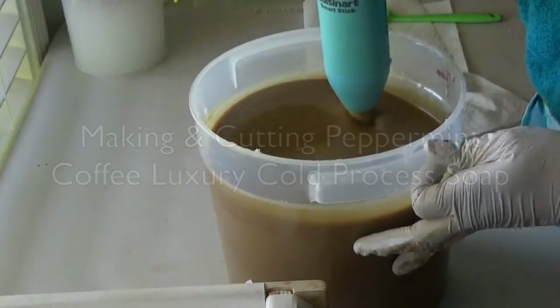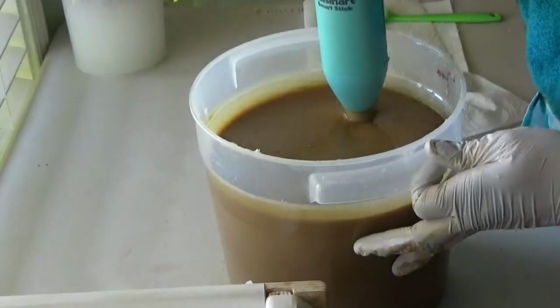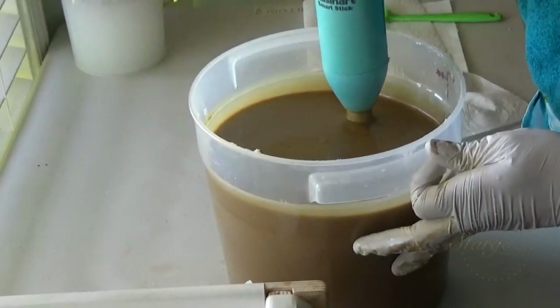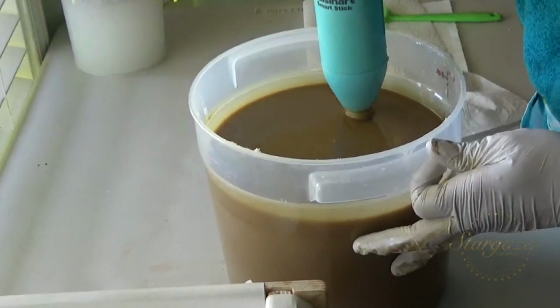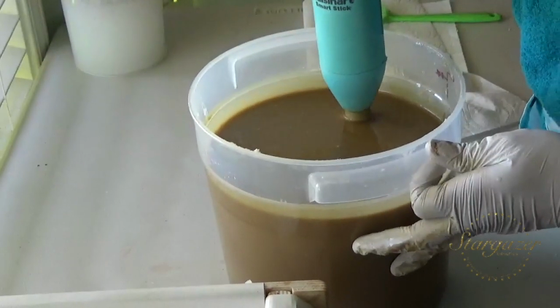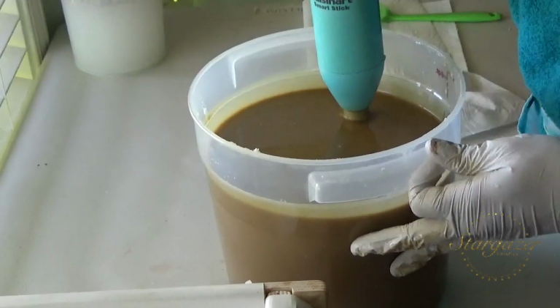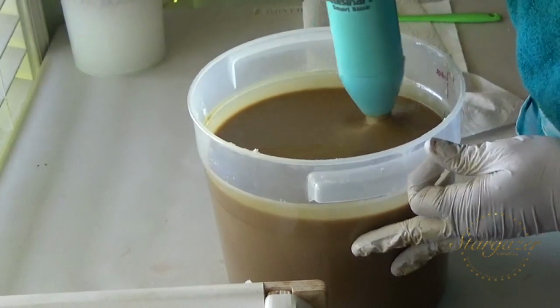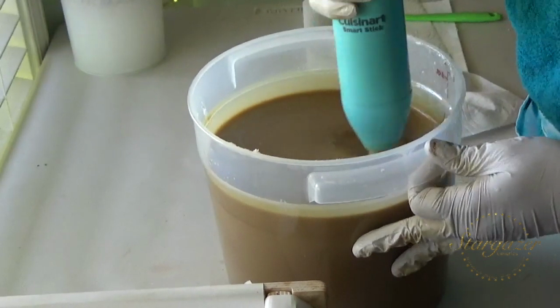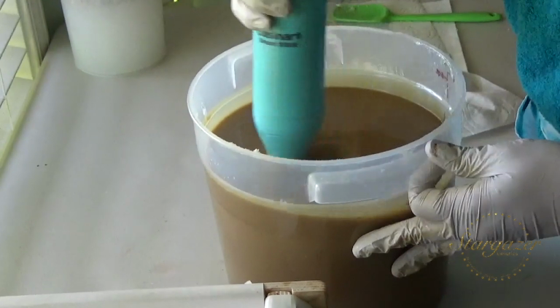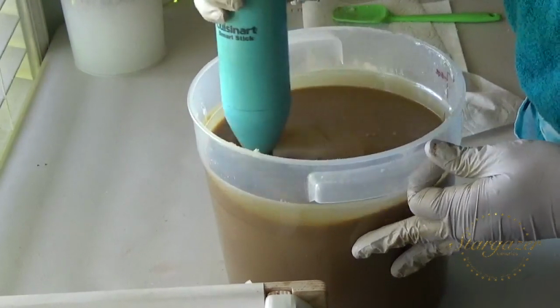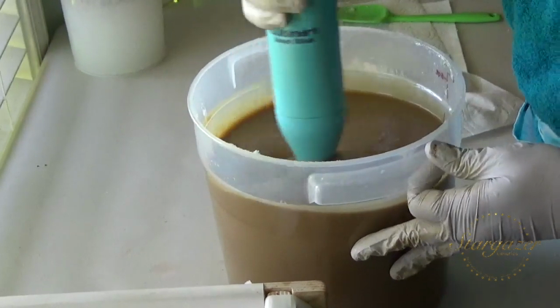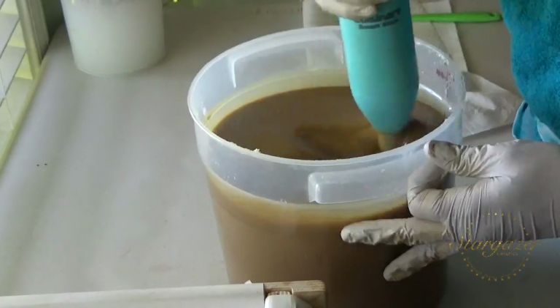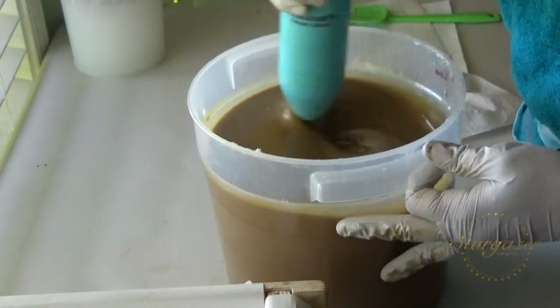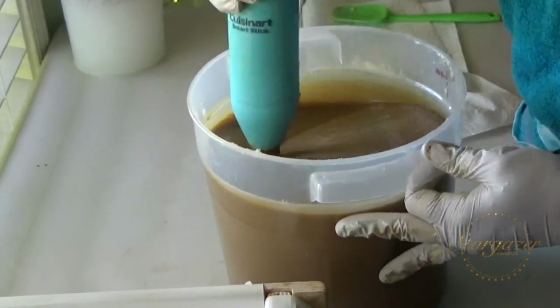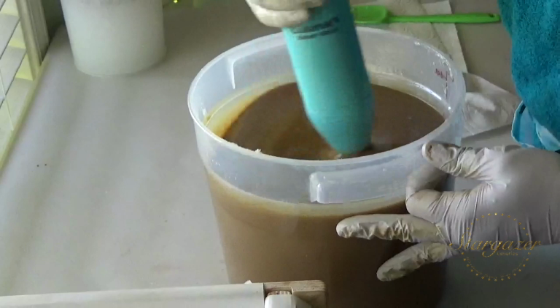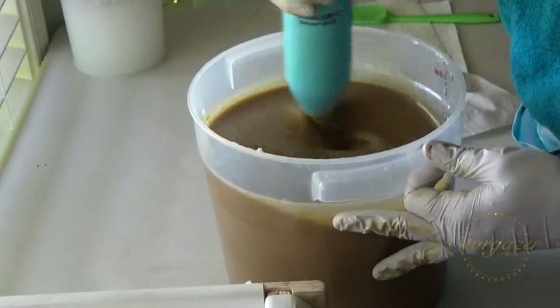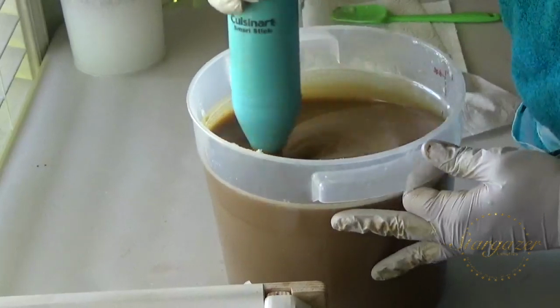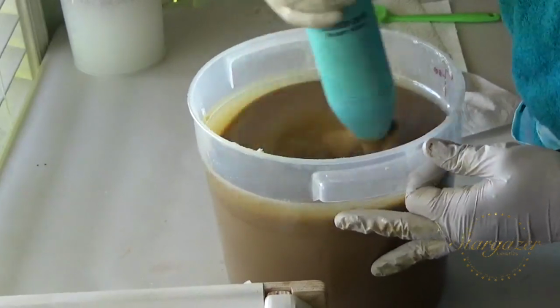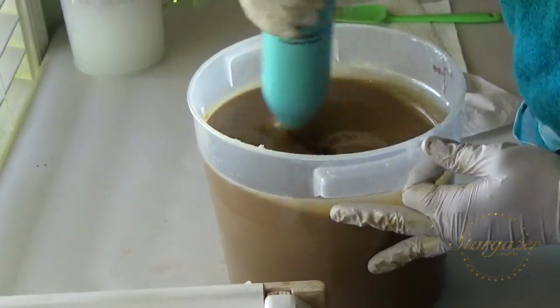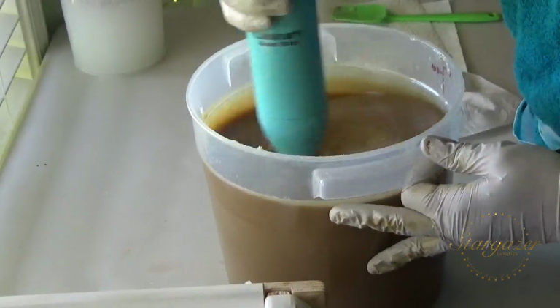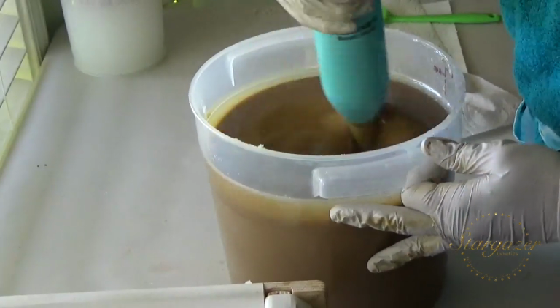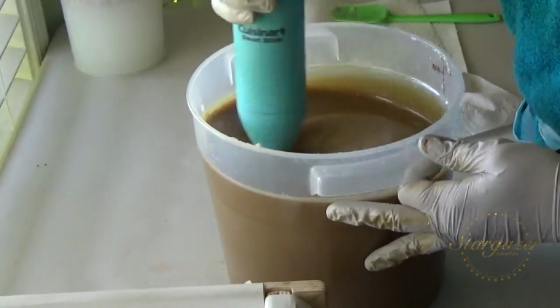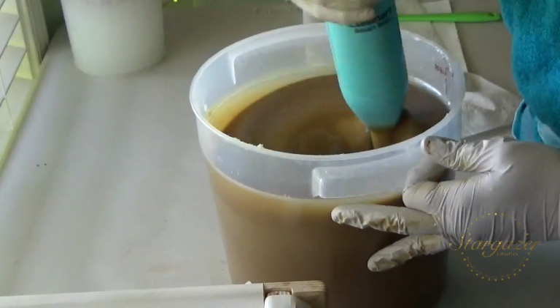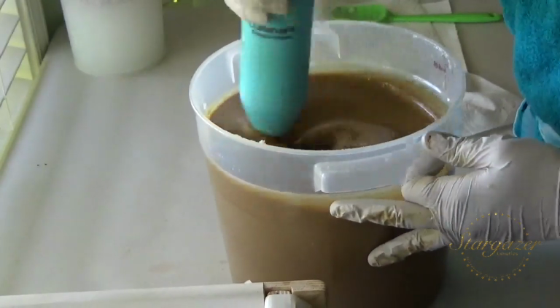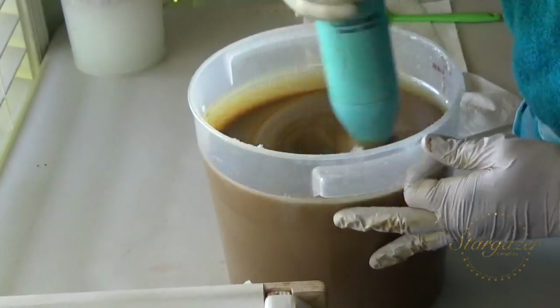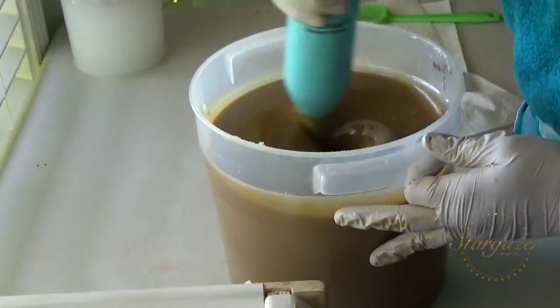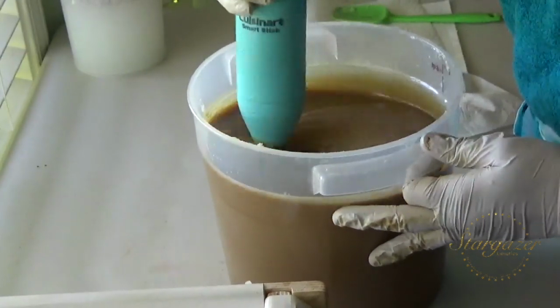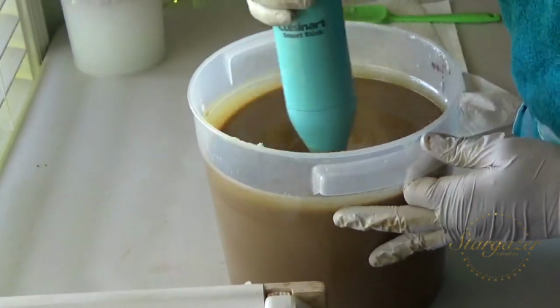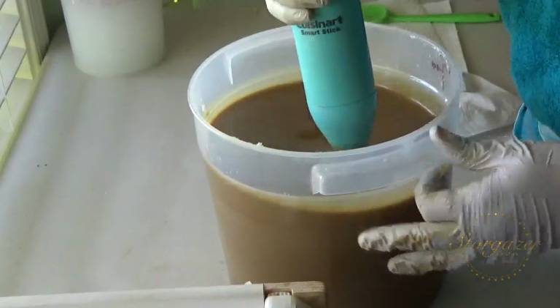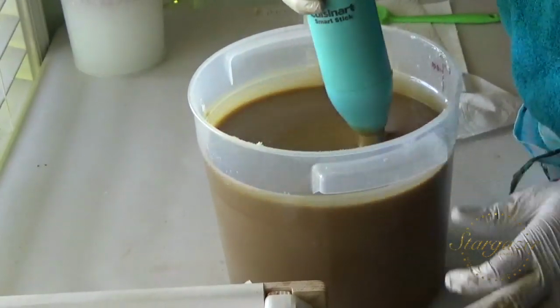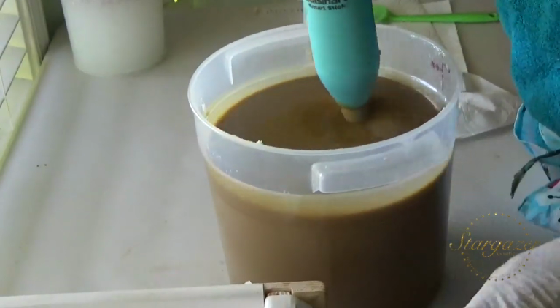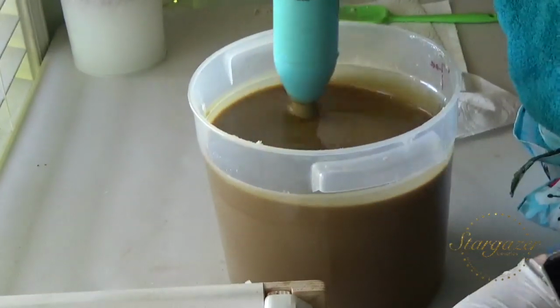Hi everybody, it's Nicole with Stargazer Luxuries and Stargazer Soaps. I am making coffee soap.